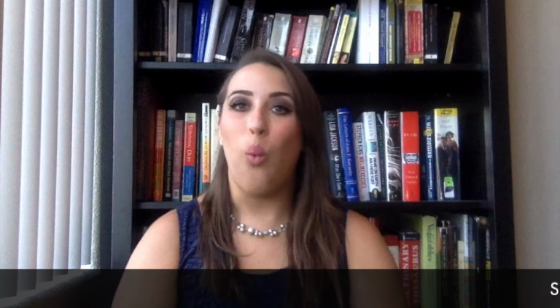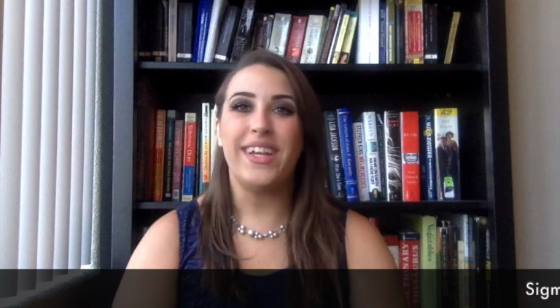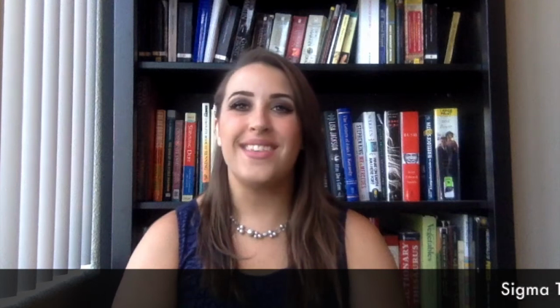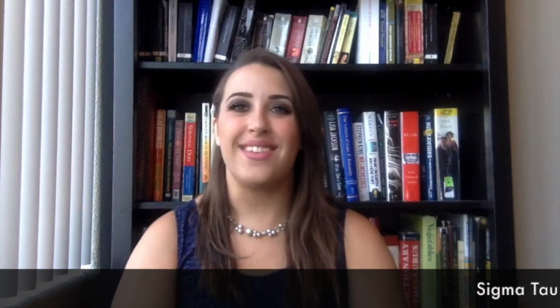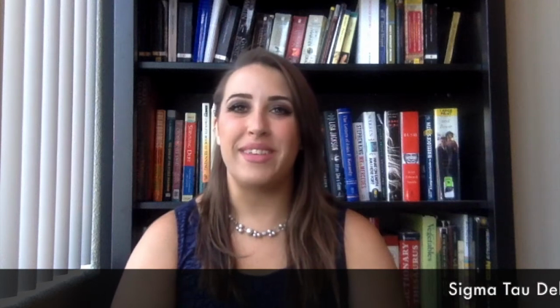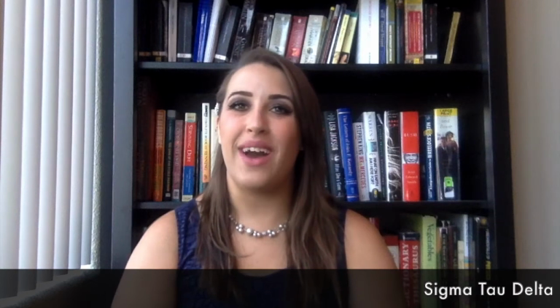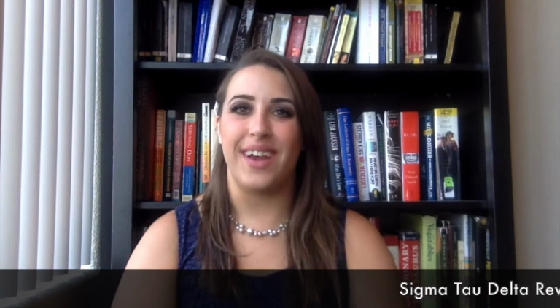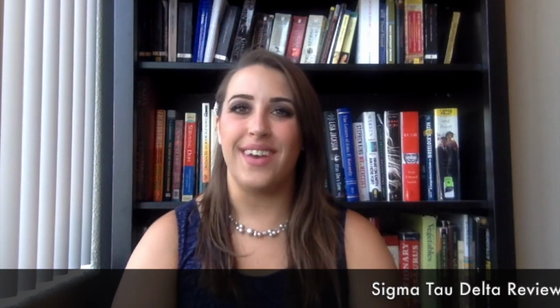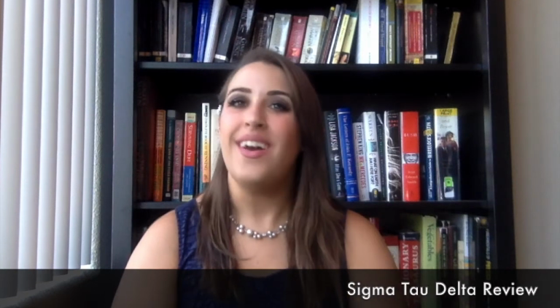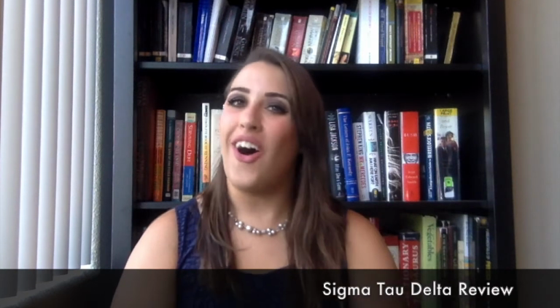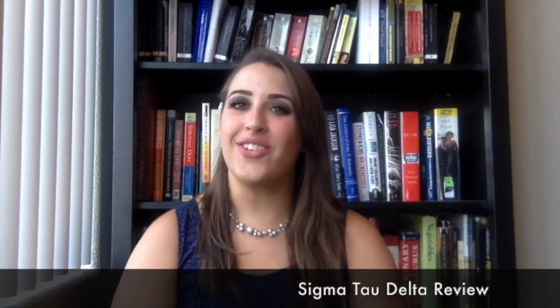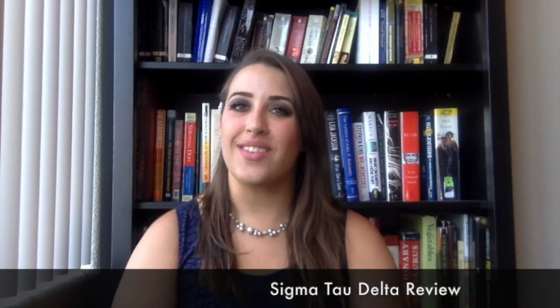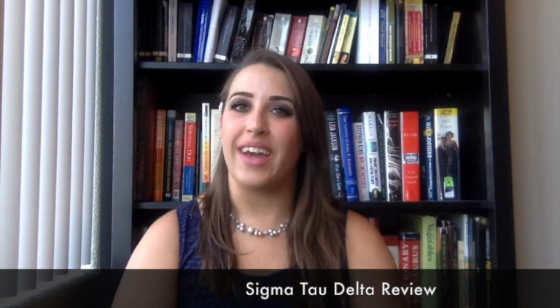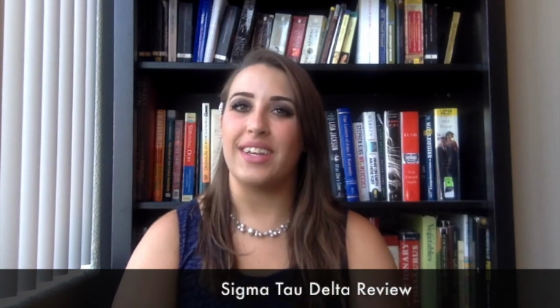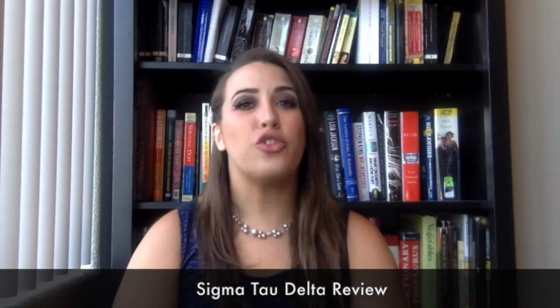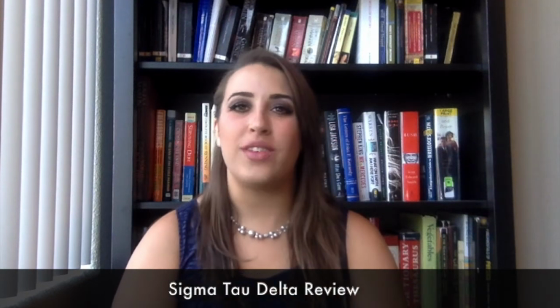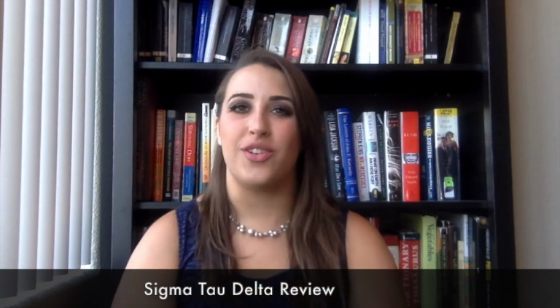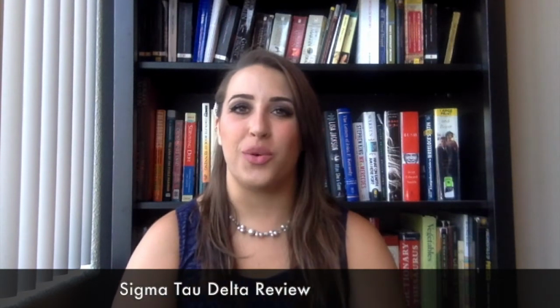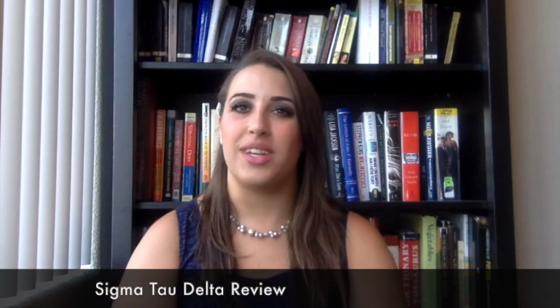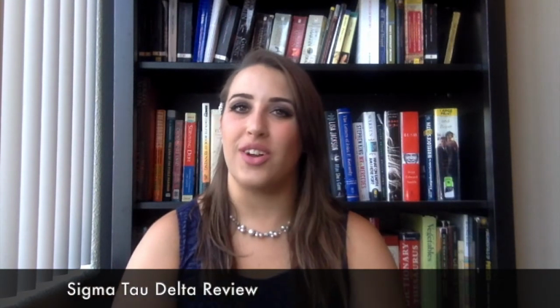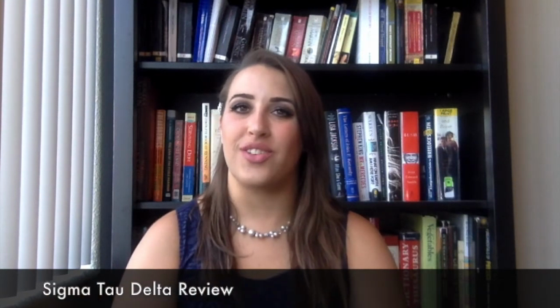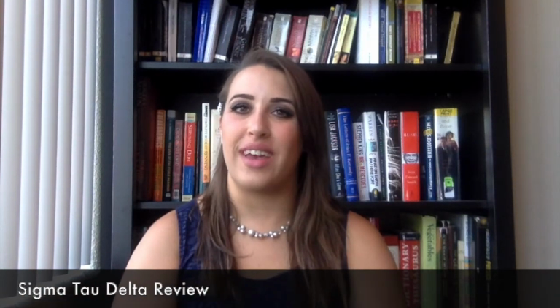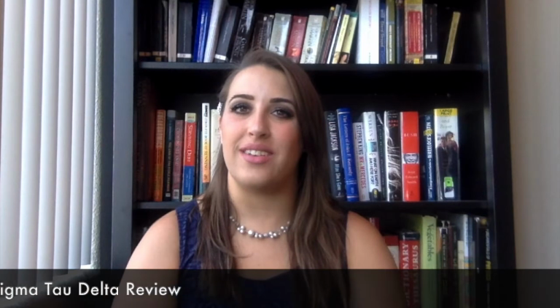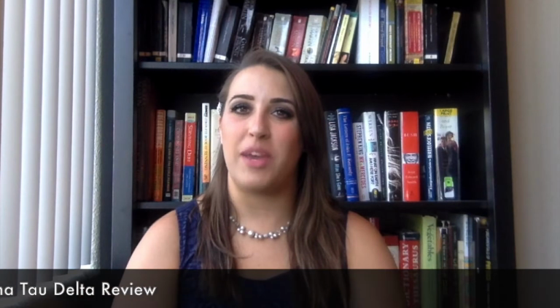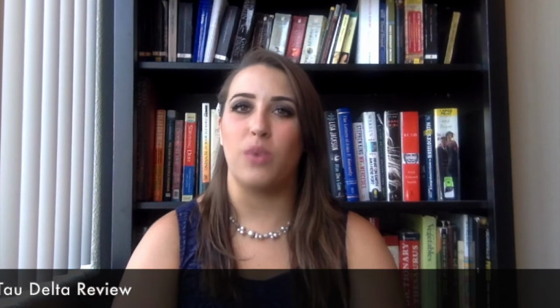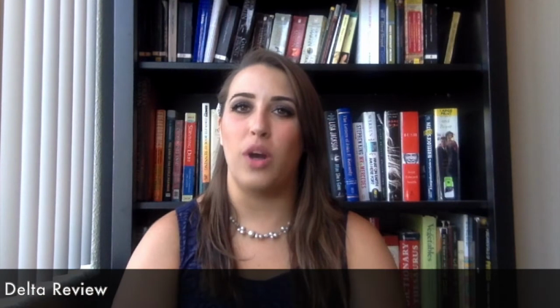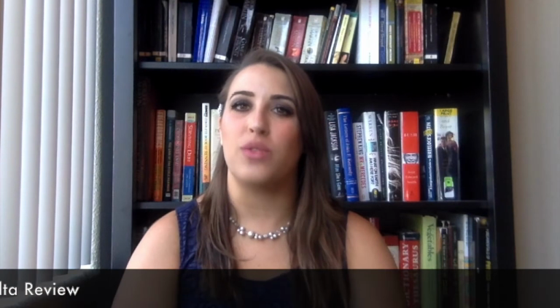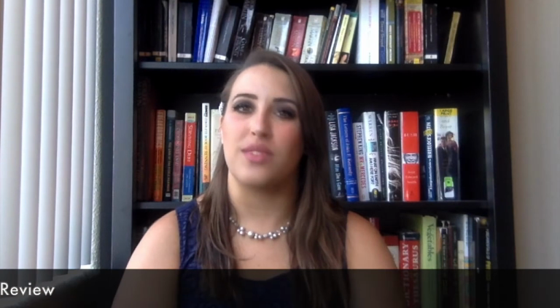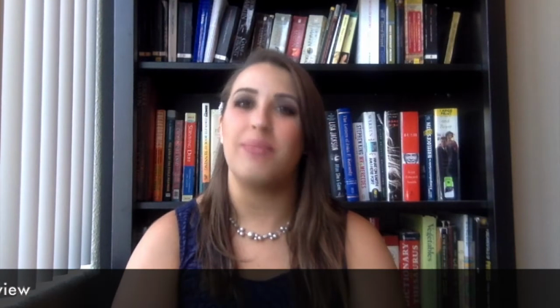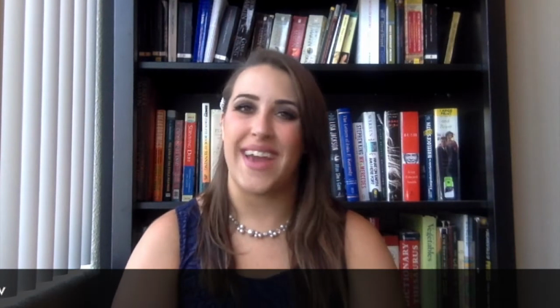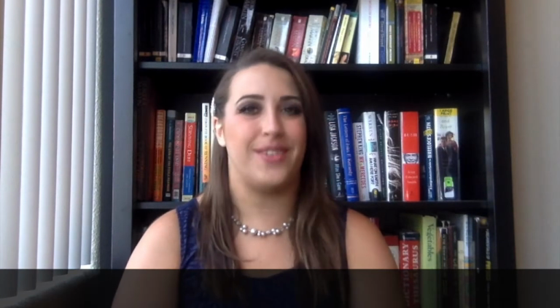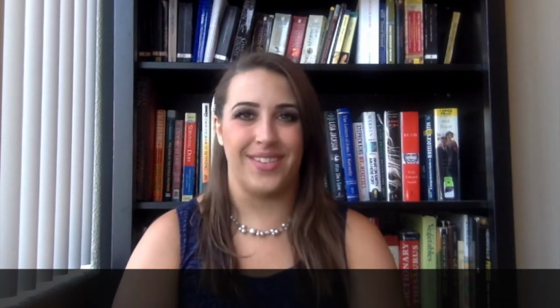What is Sigma Tau Delta? Honor Society, a trusted authority in the Honor Society space, will walk you through Sigma Tau Delta.